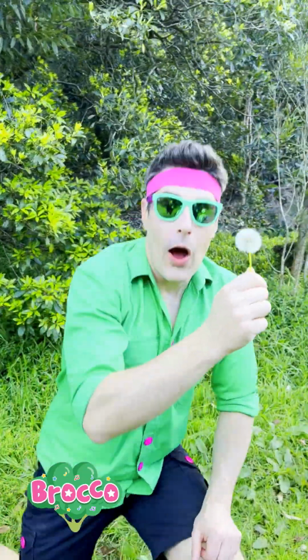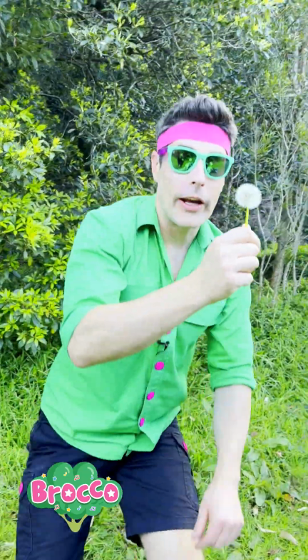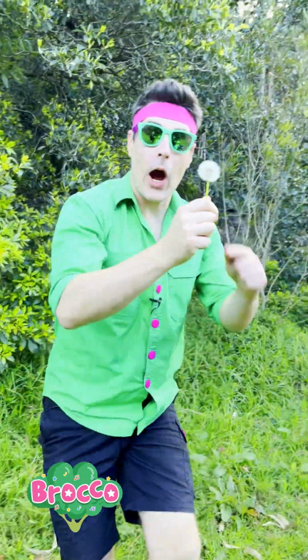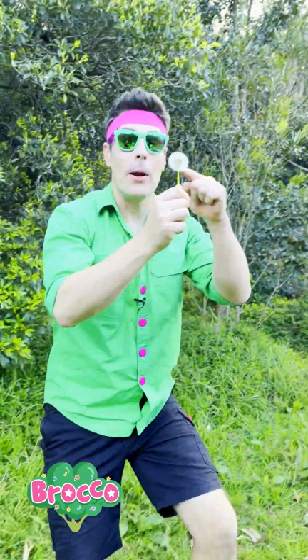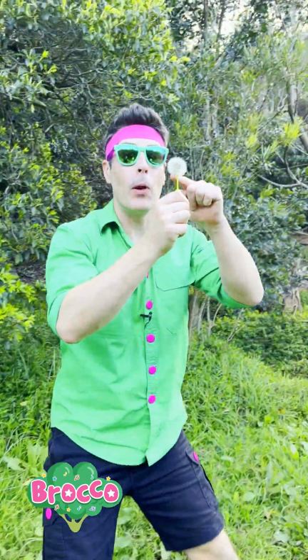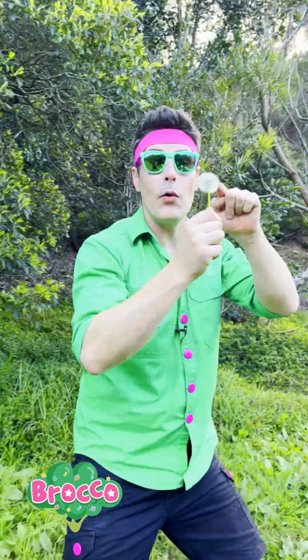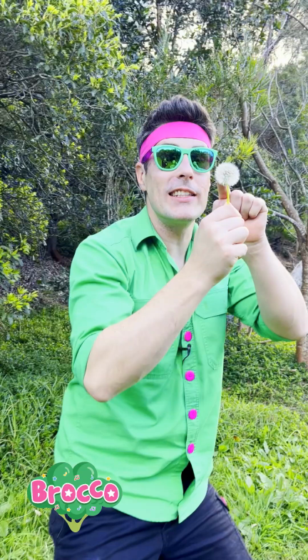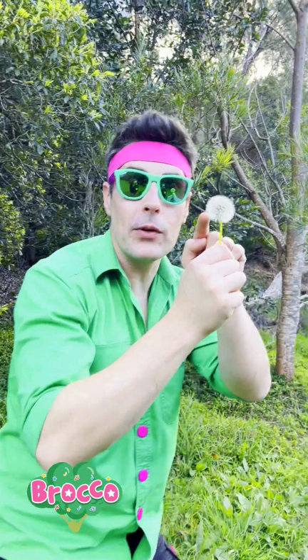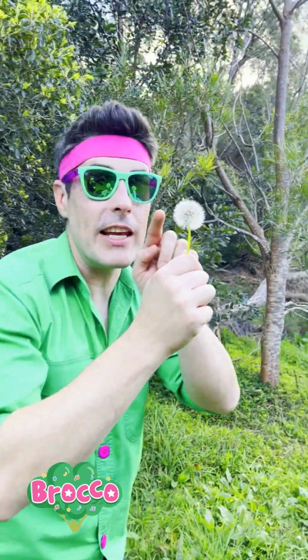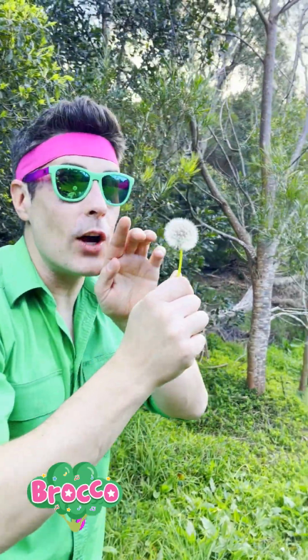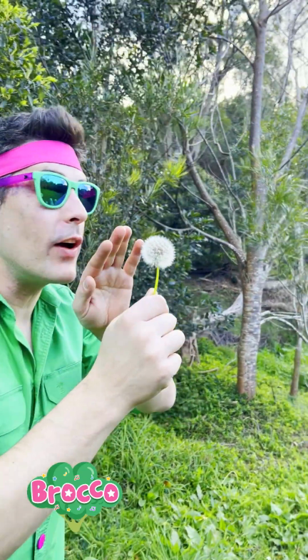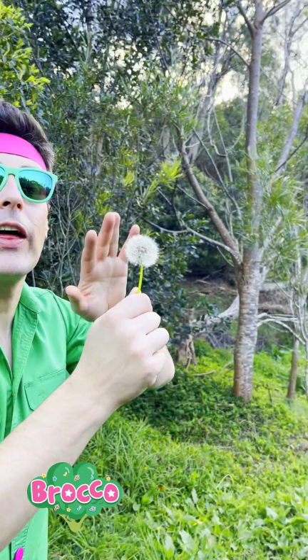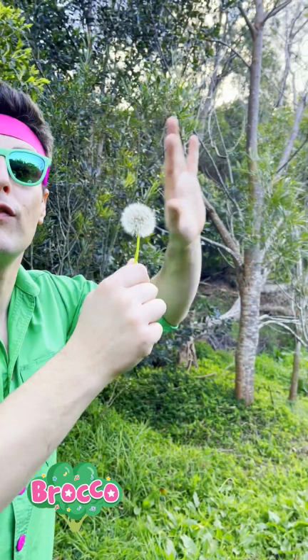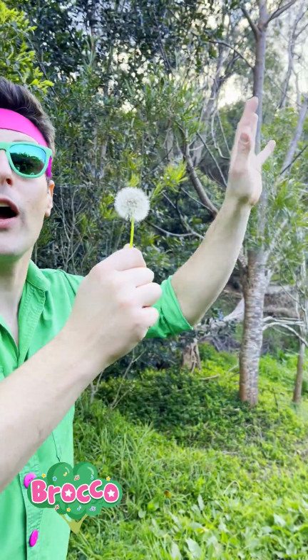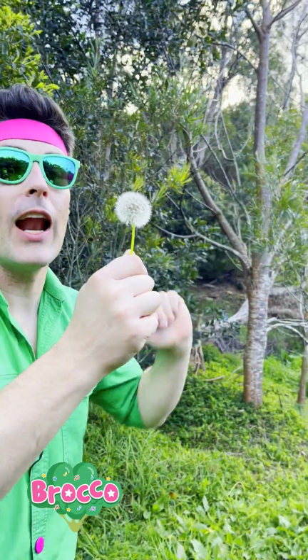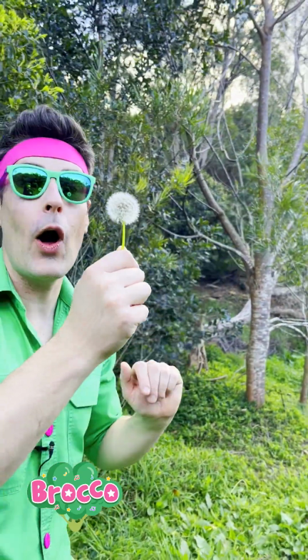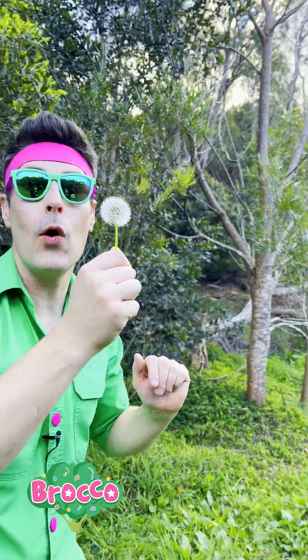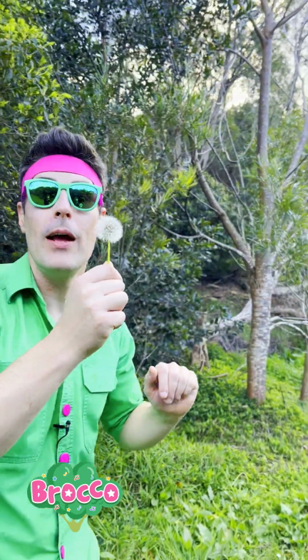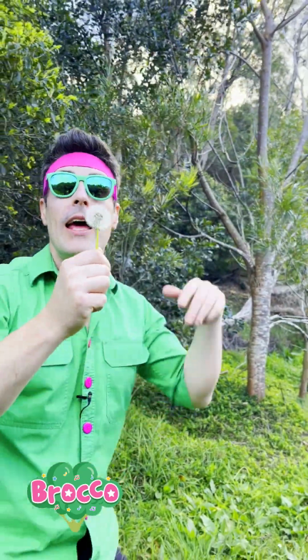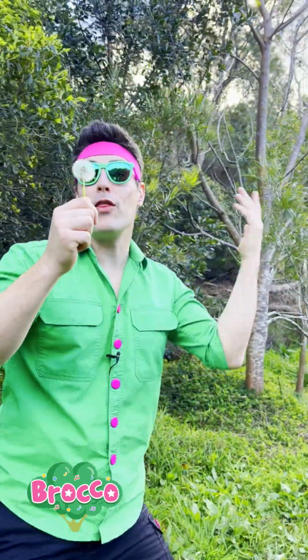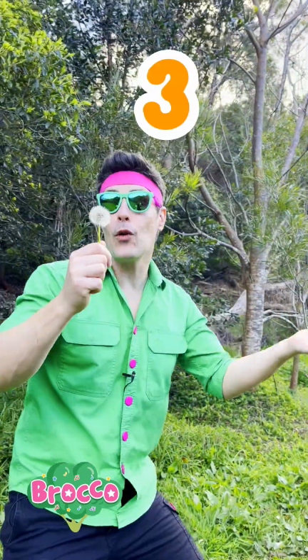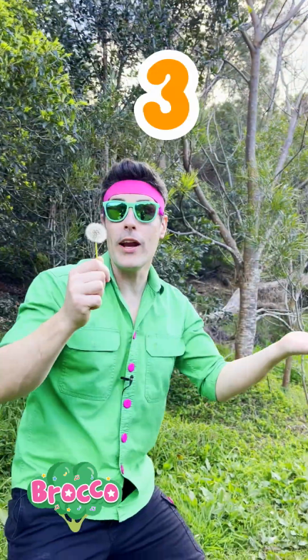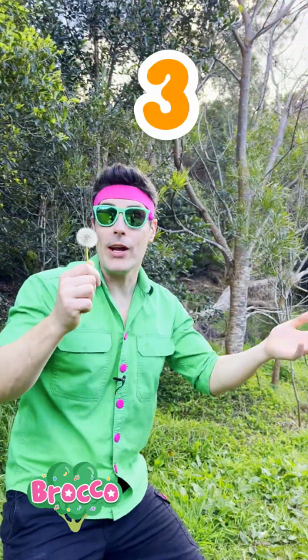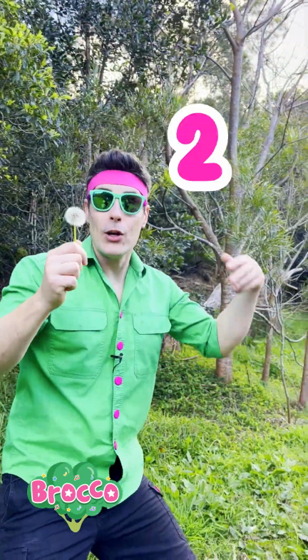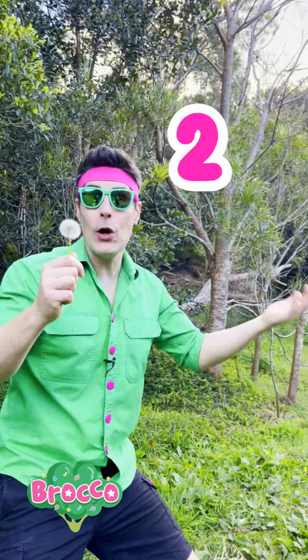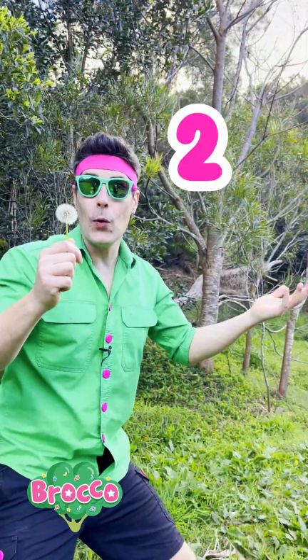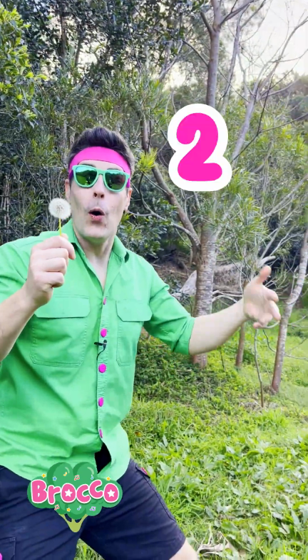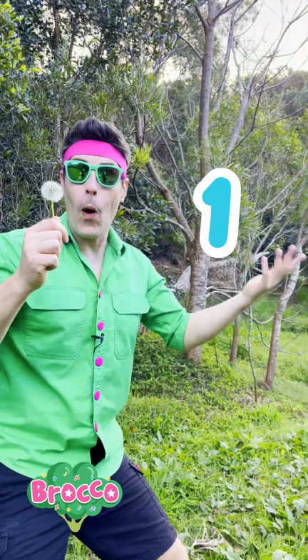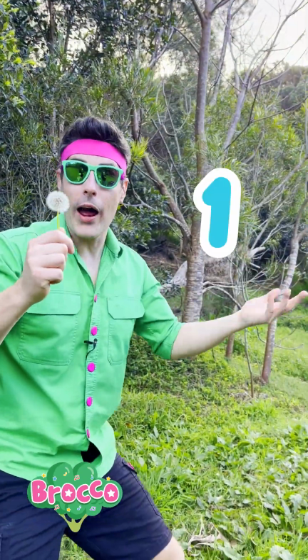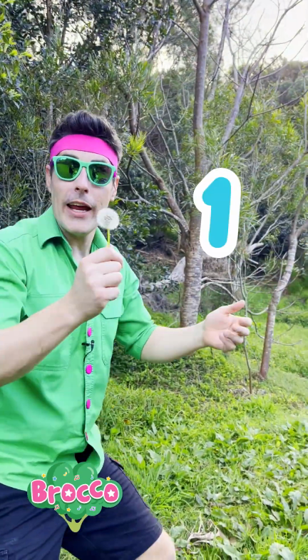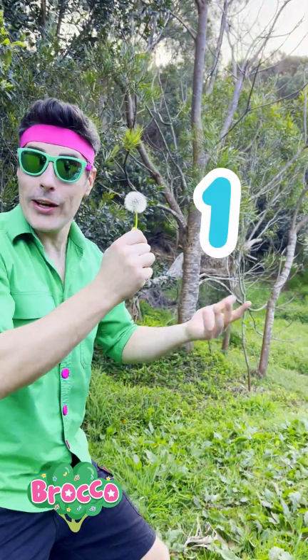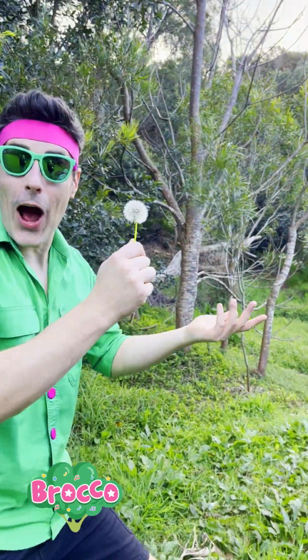Okay, I'm going to blow these little seeds off, and they can find another home in three, two, one. Here we go.